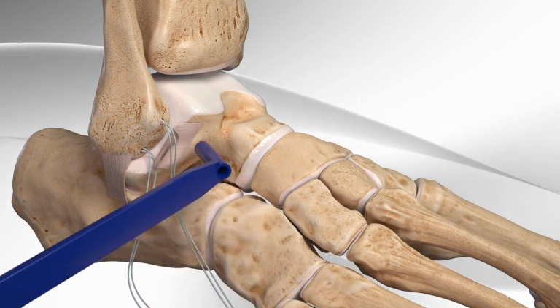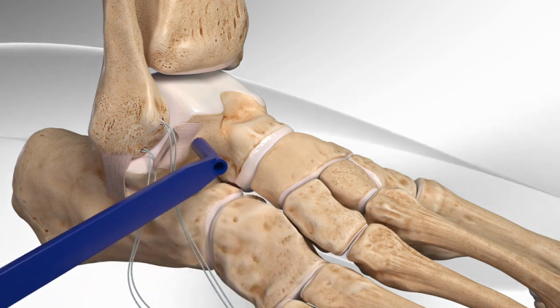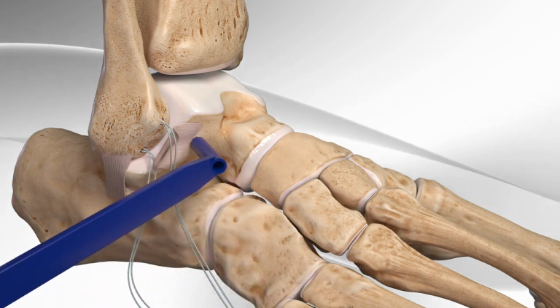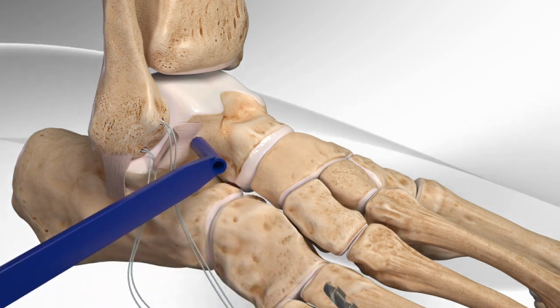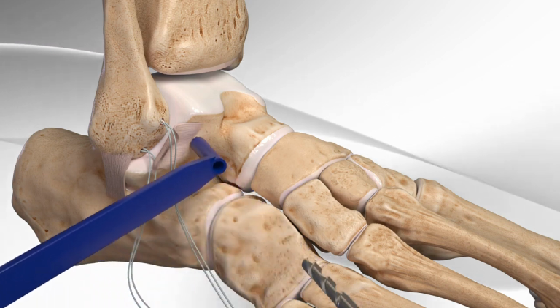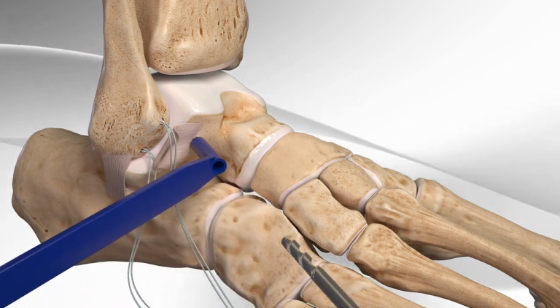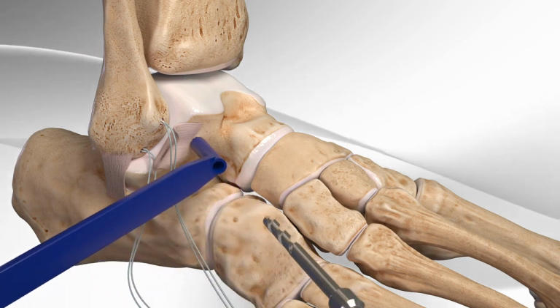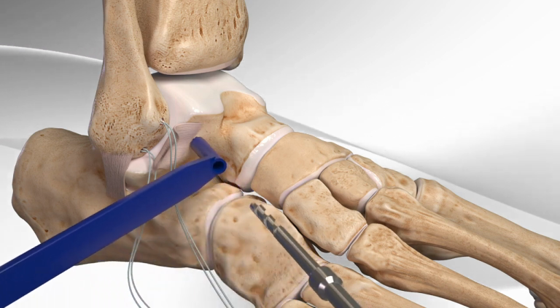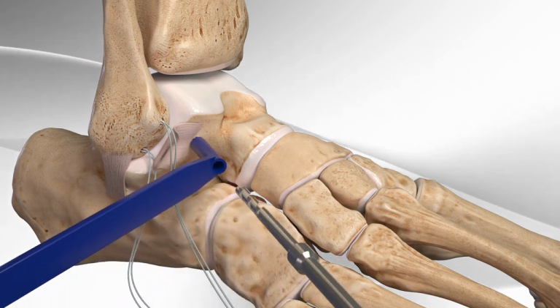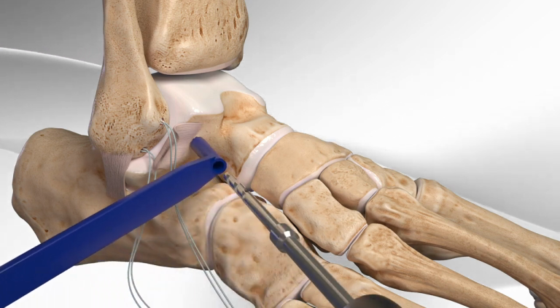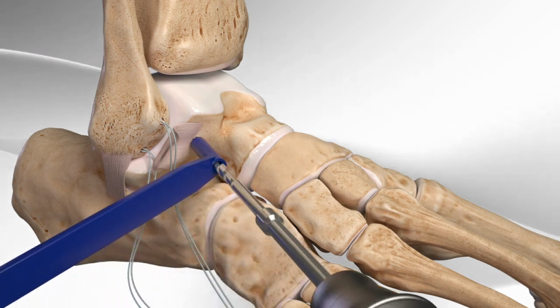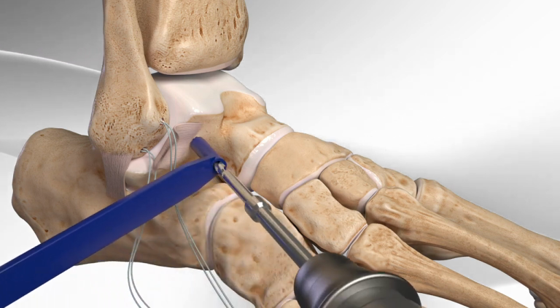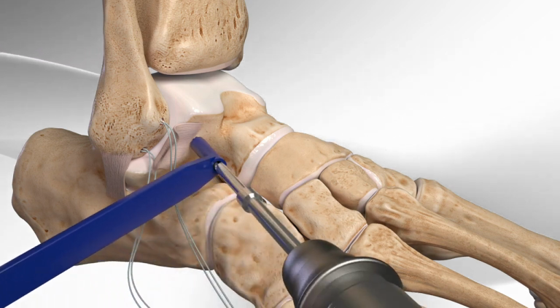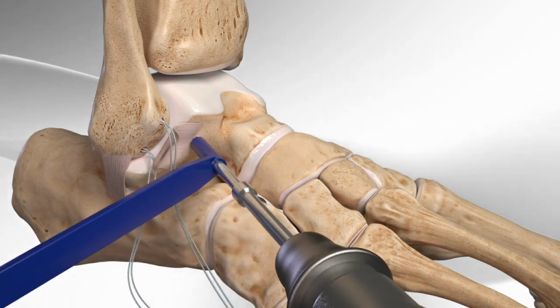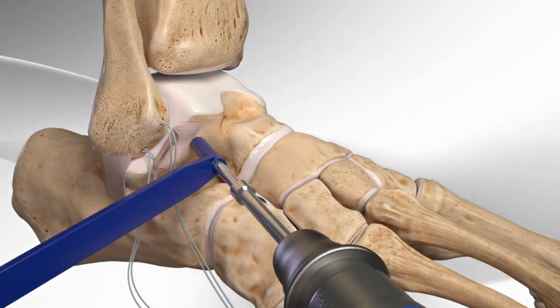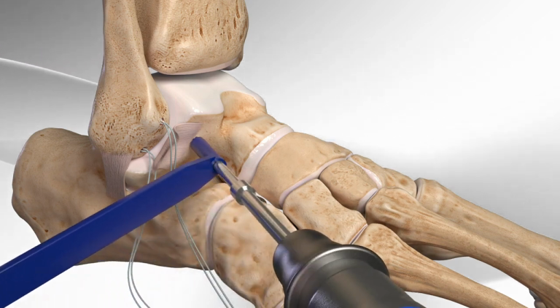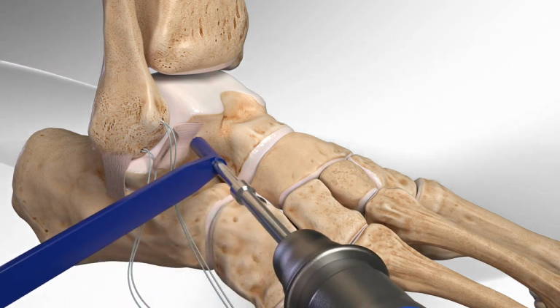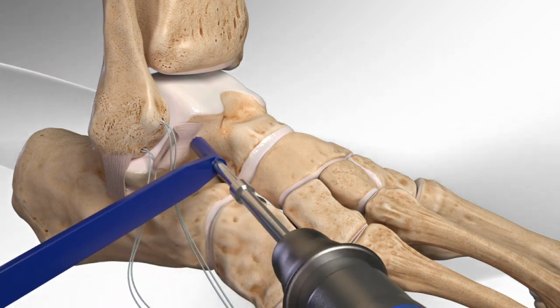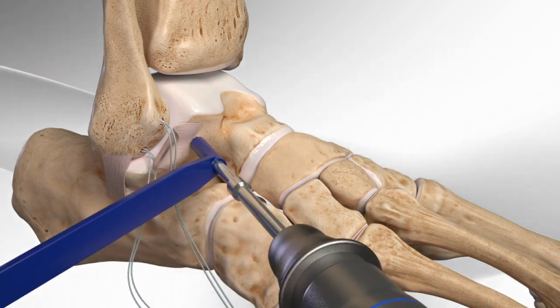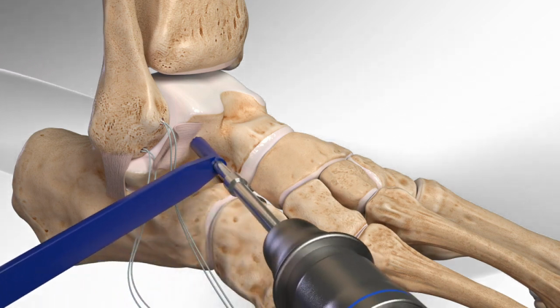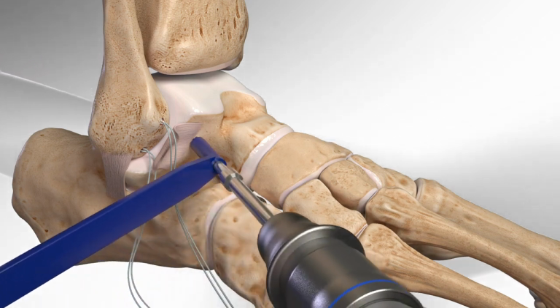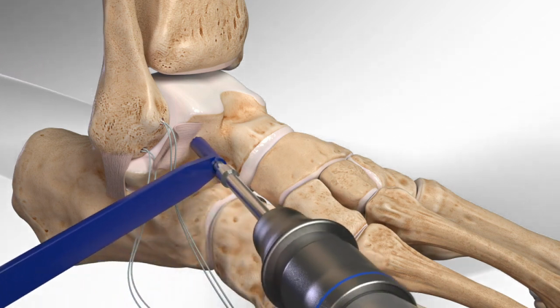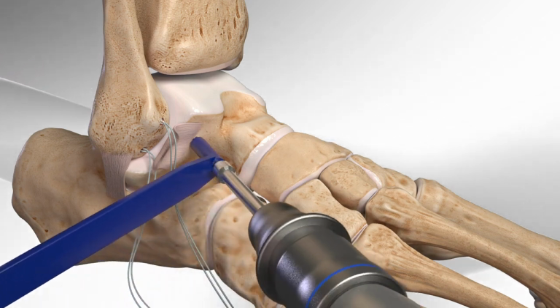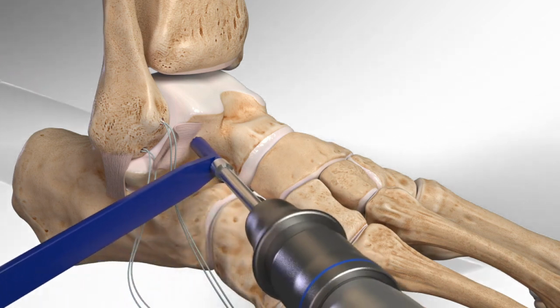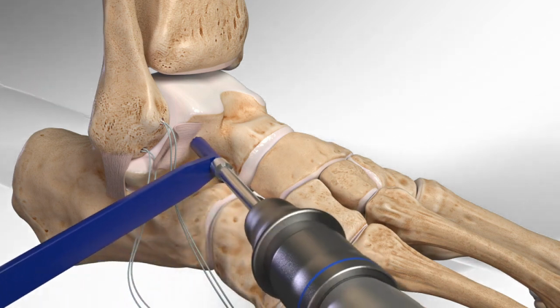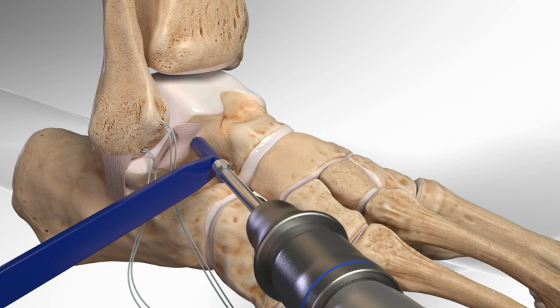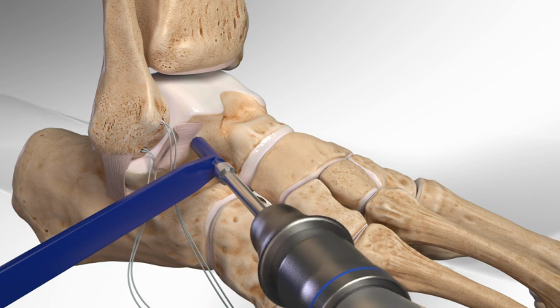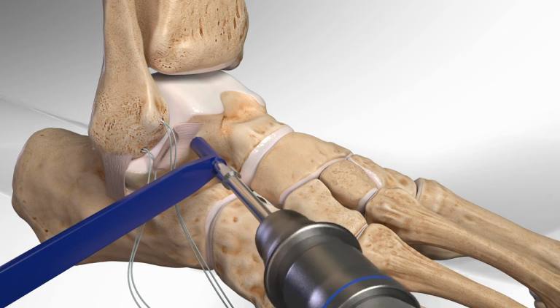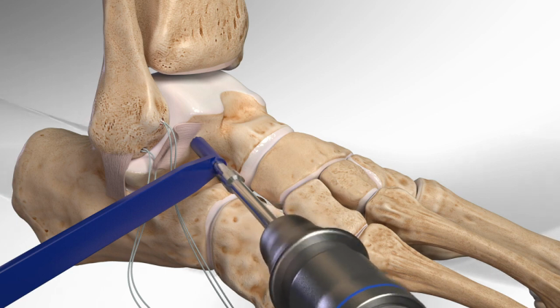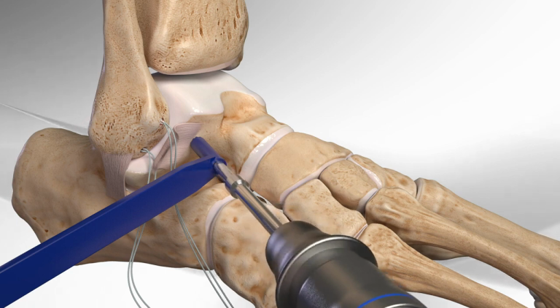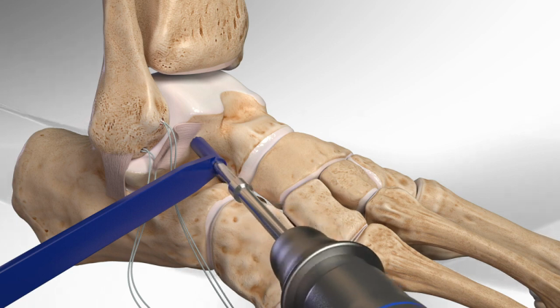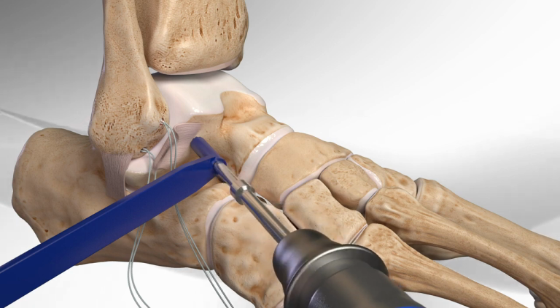Next, the surgeon drills into the talus and inserts a screw with sutures into the bone.